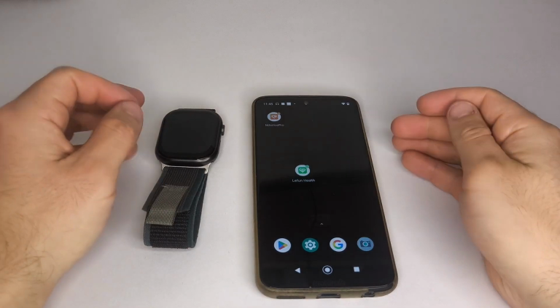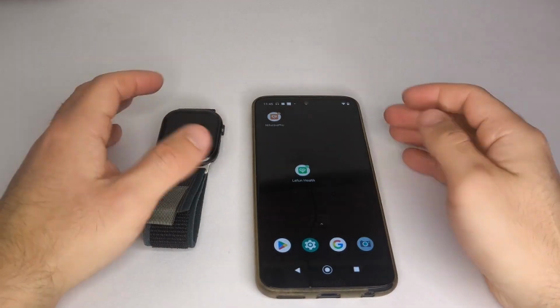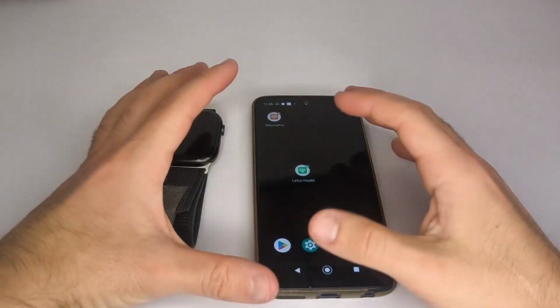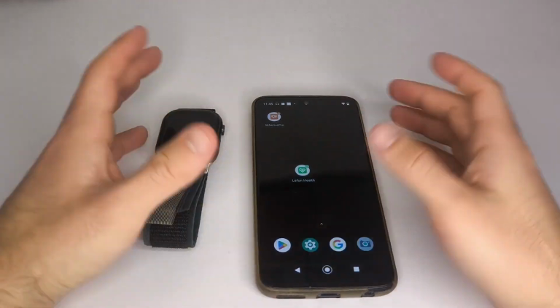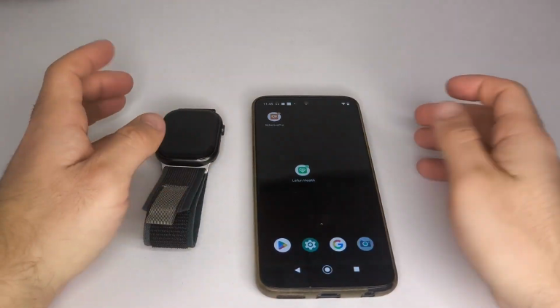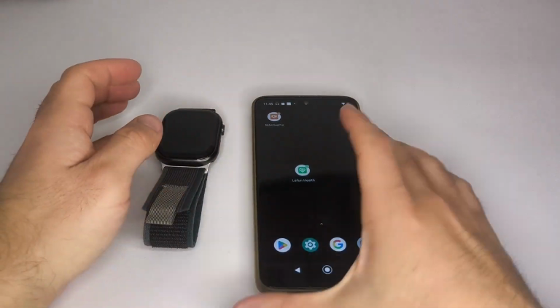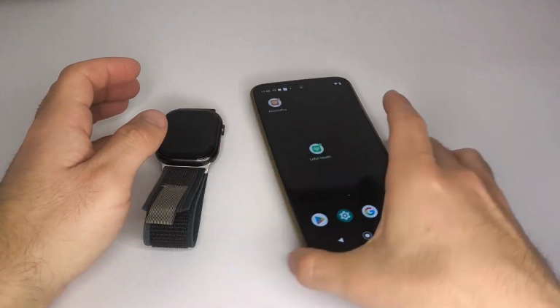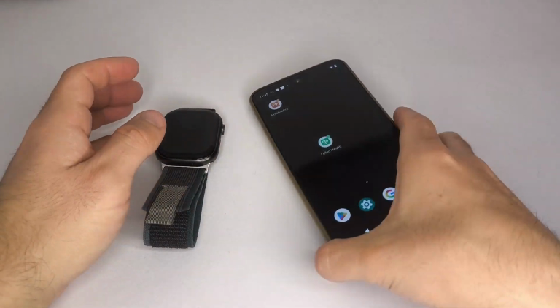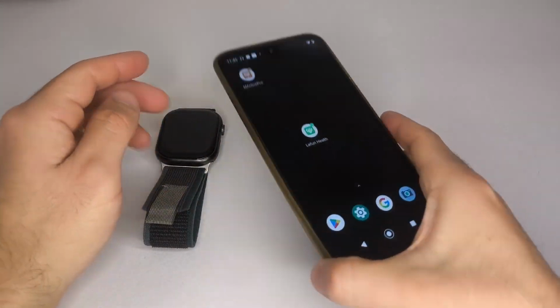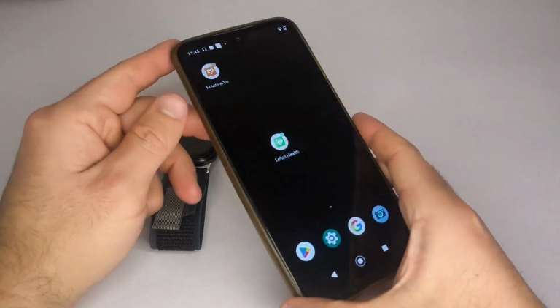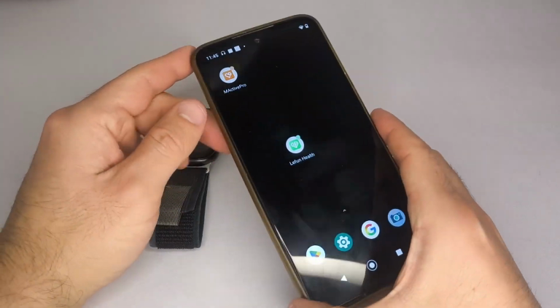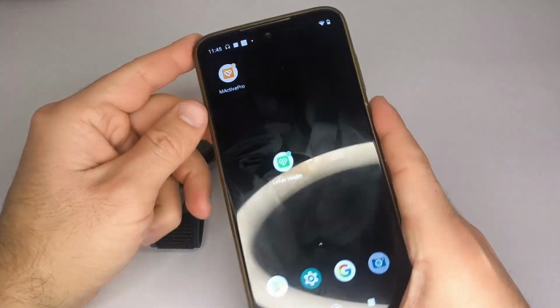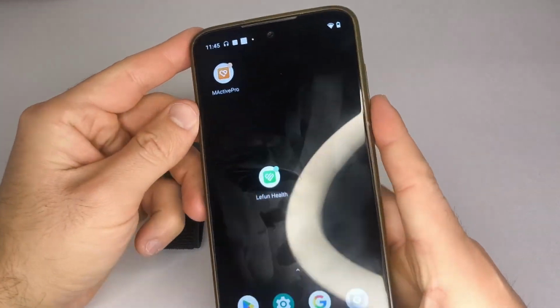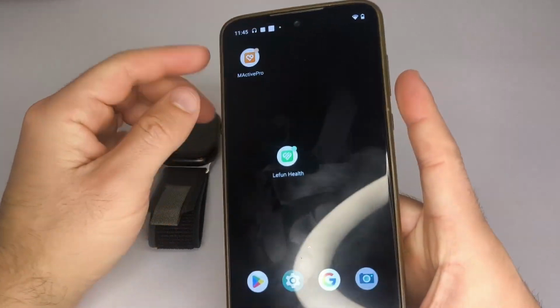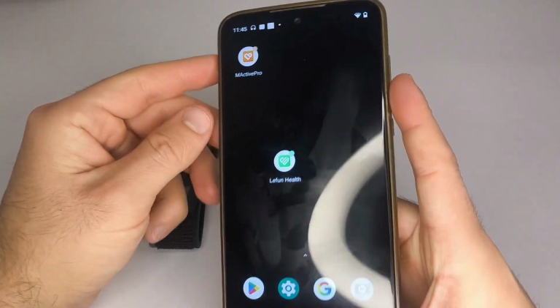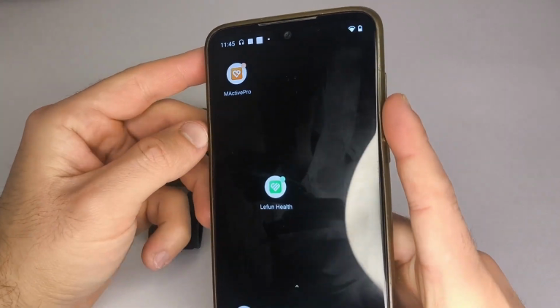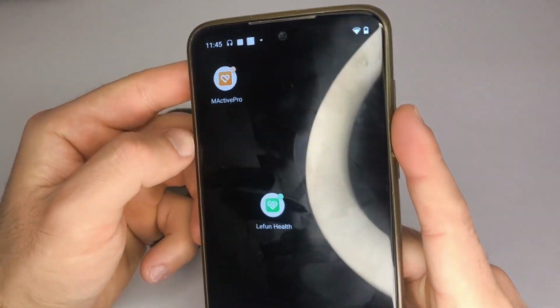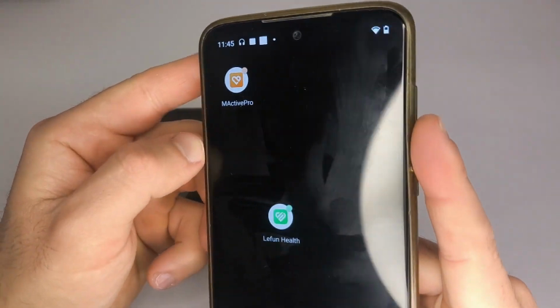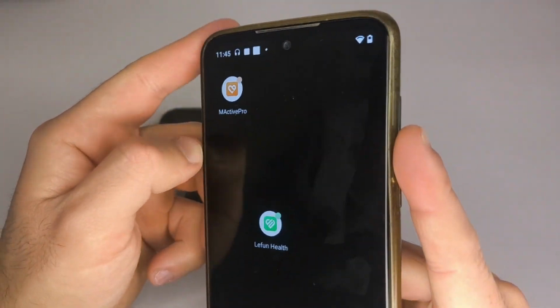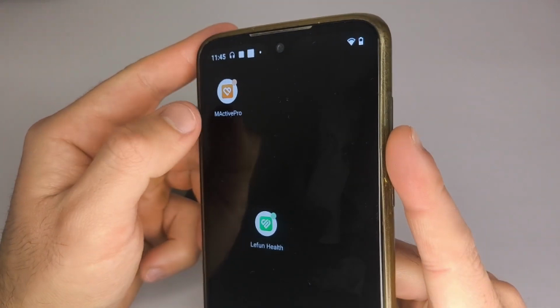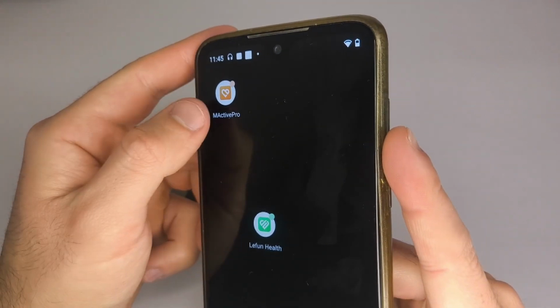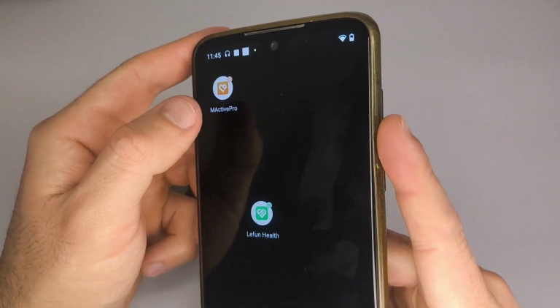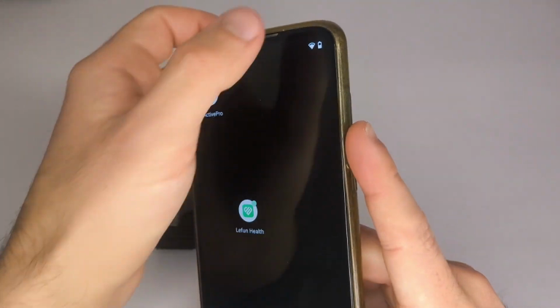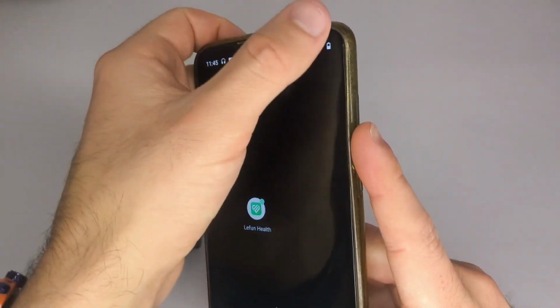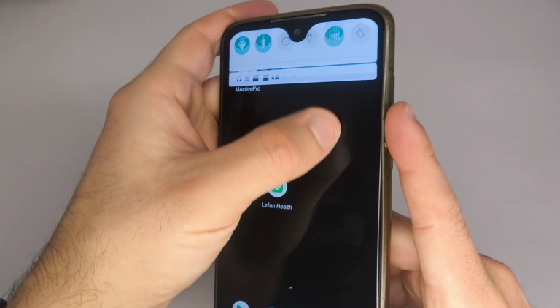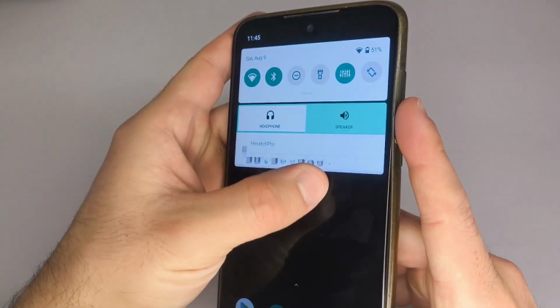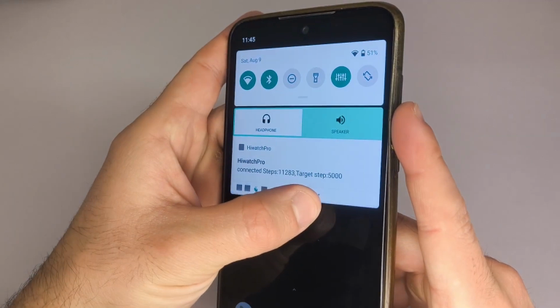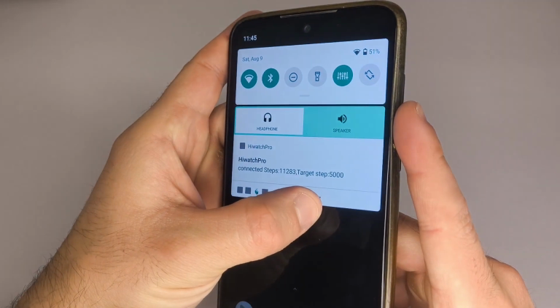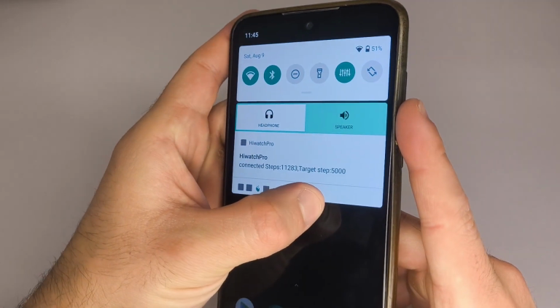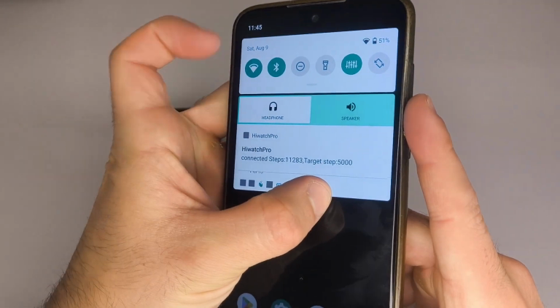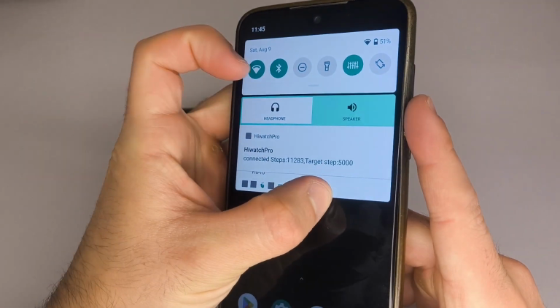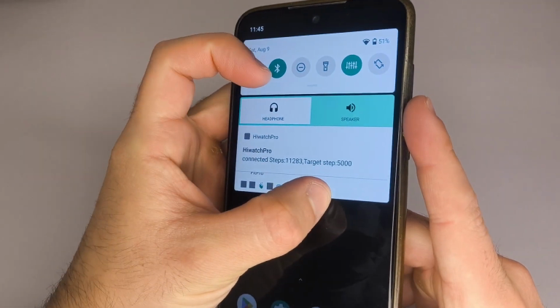Hello everyone! In this video, I'll show you step-by-step how to link your smartwatch to your phone using the MacDiv Pro app.